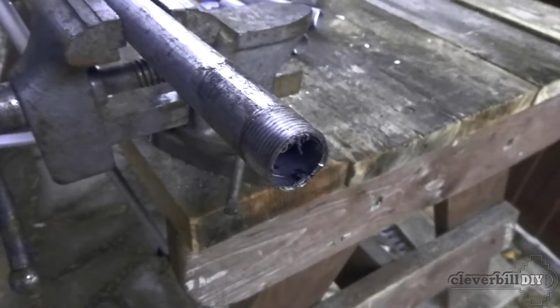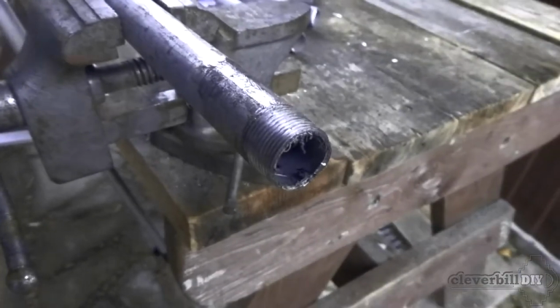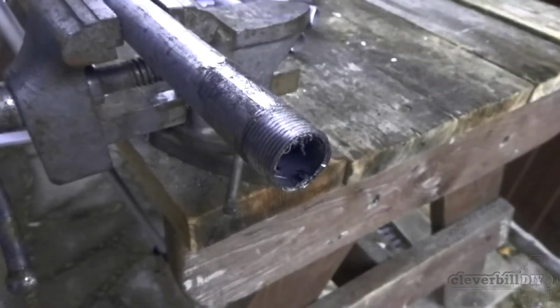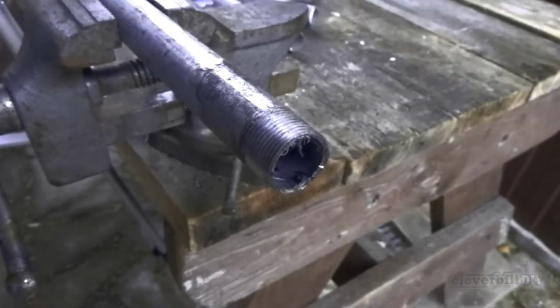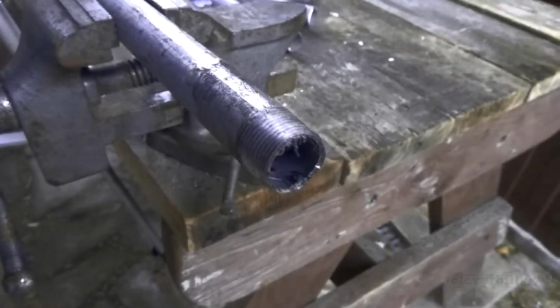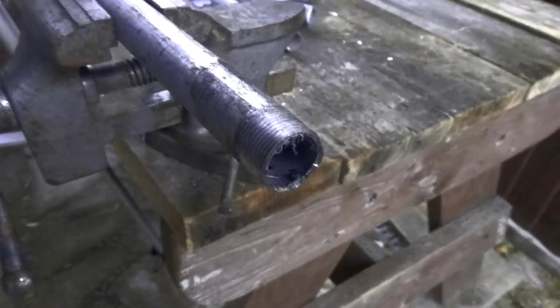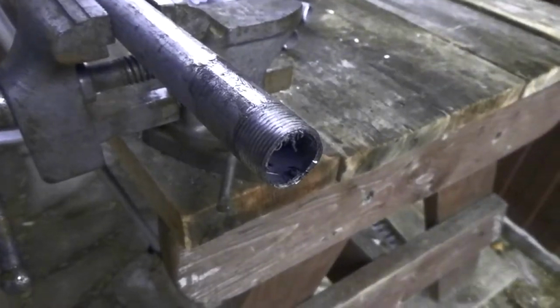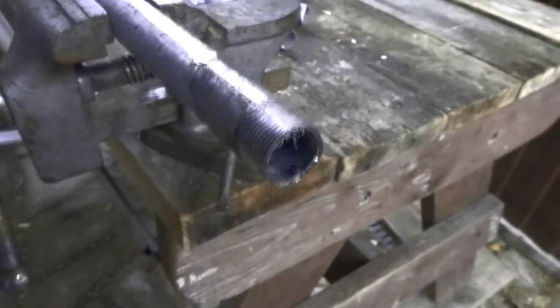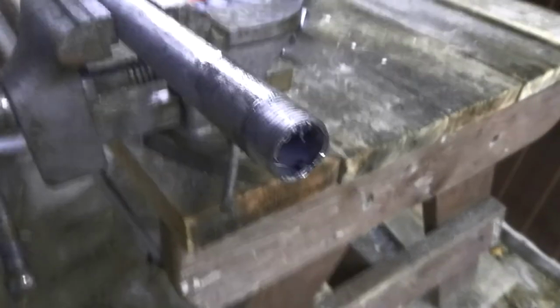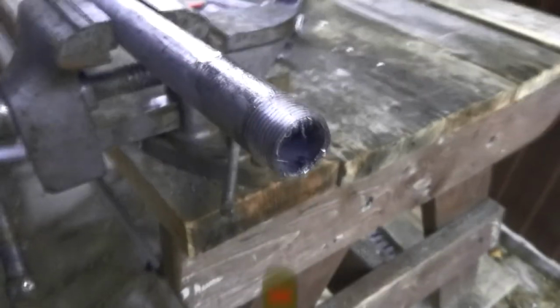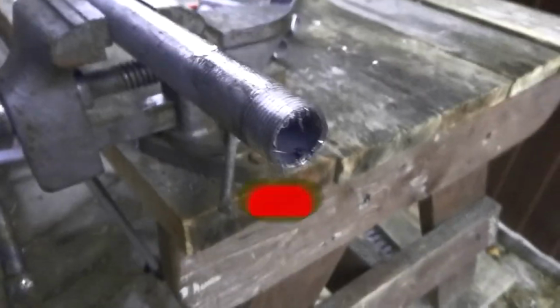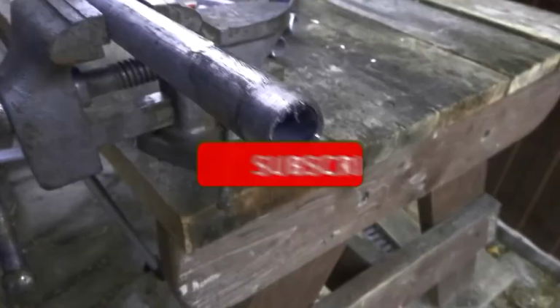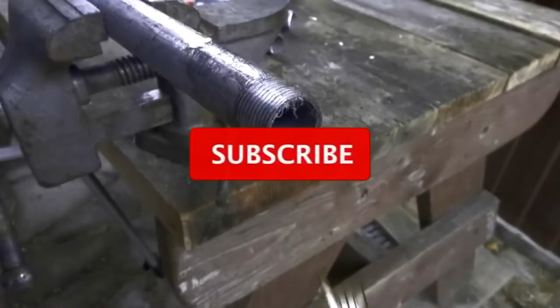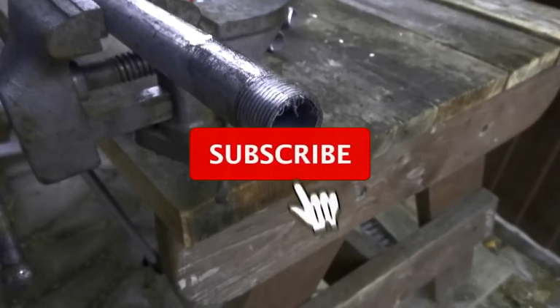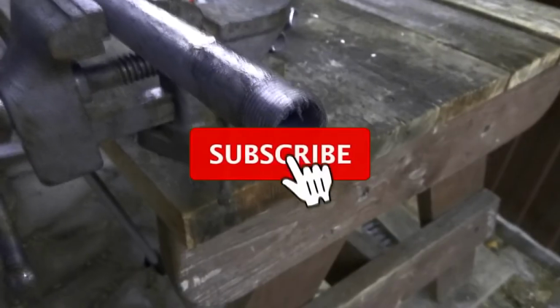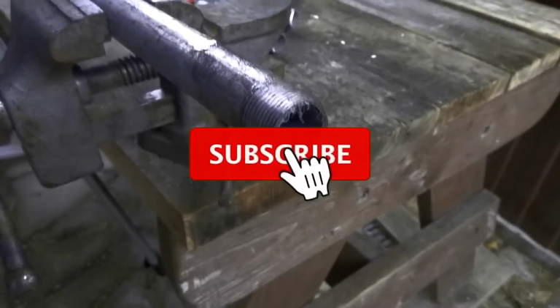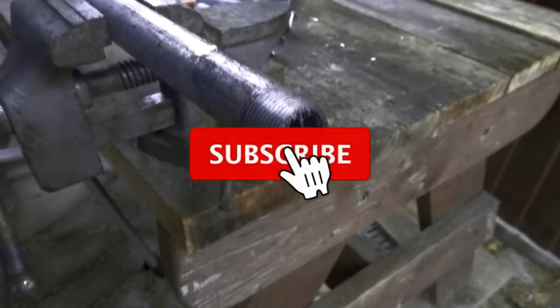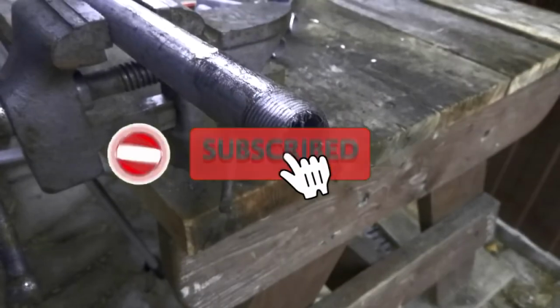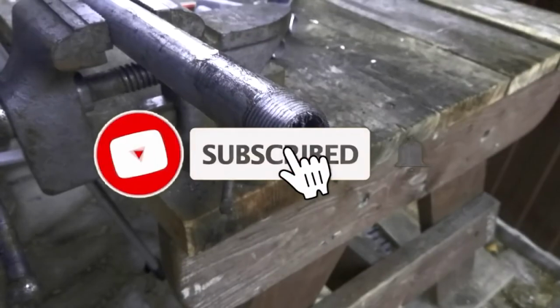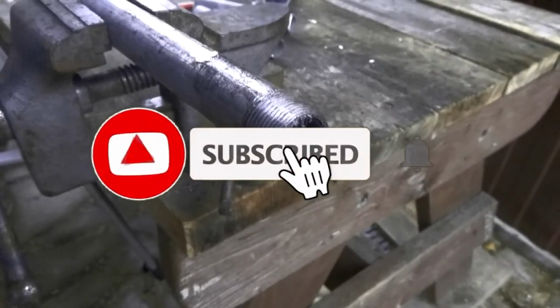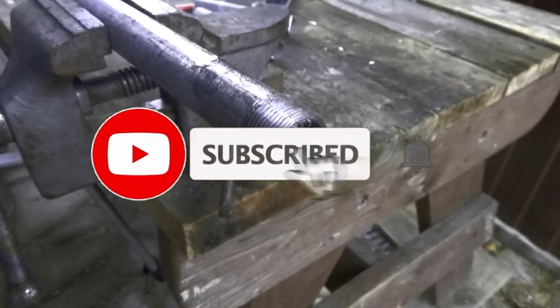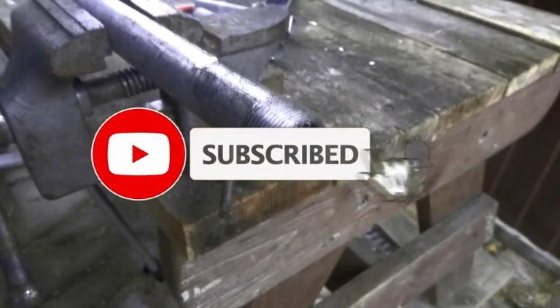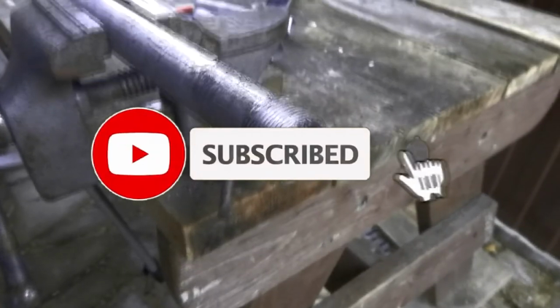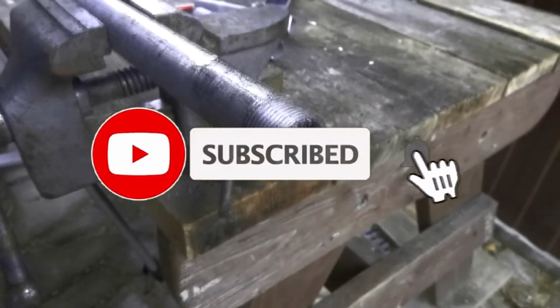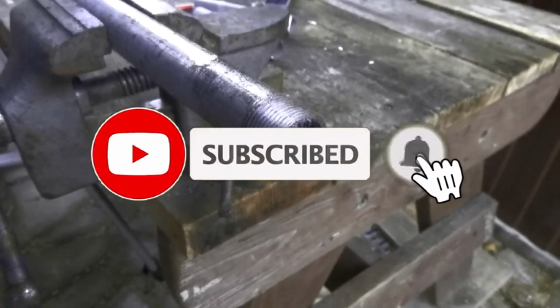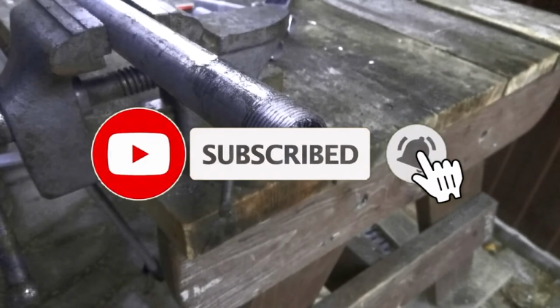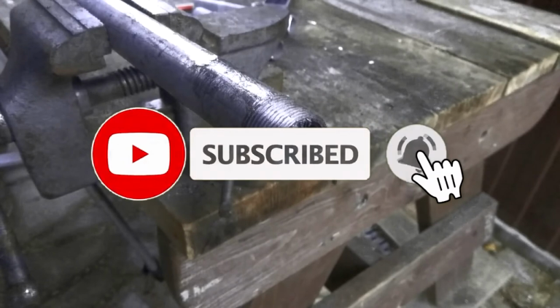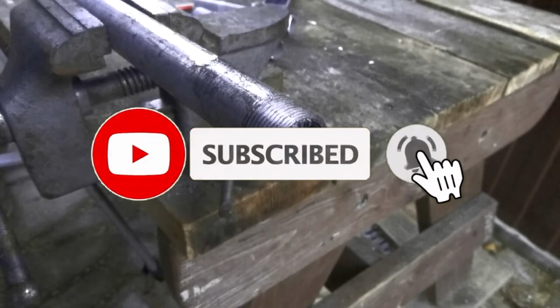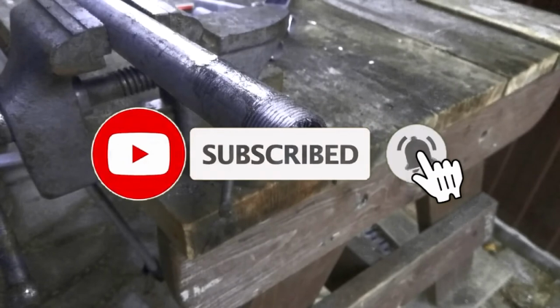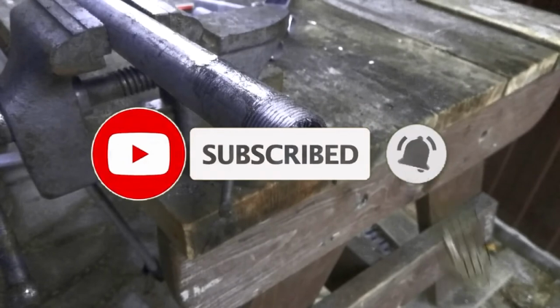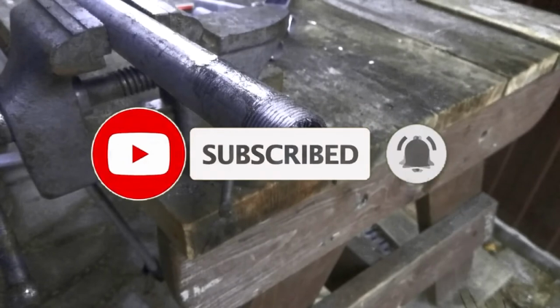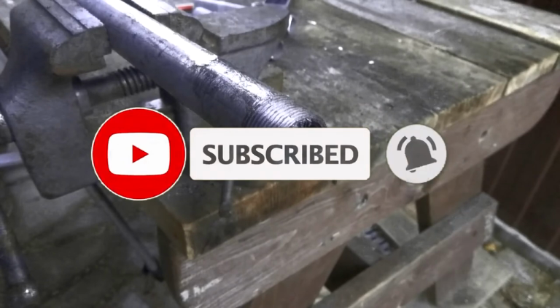That's all — subscribe to my channel, put your likes, good luck to everyone and see you soon!